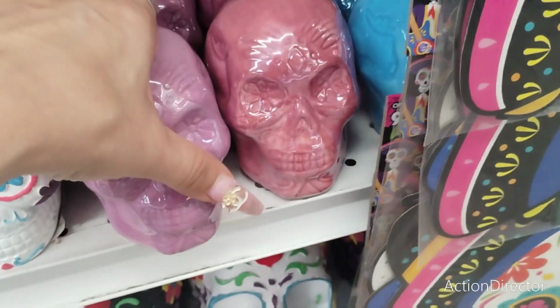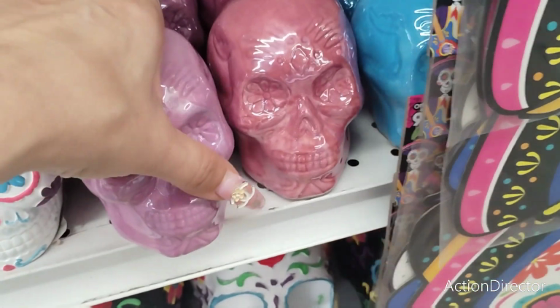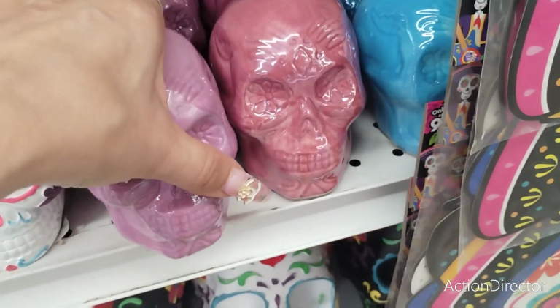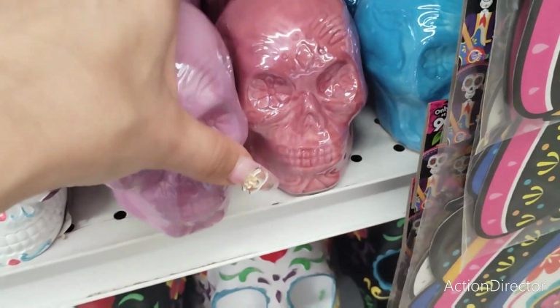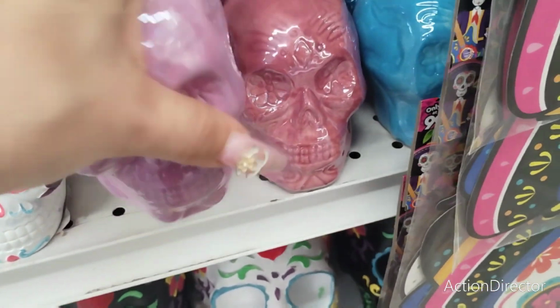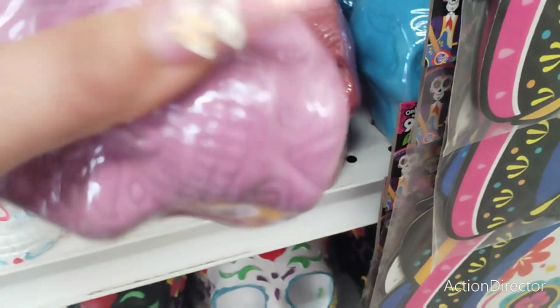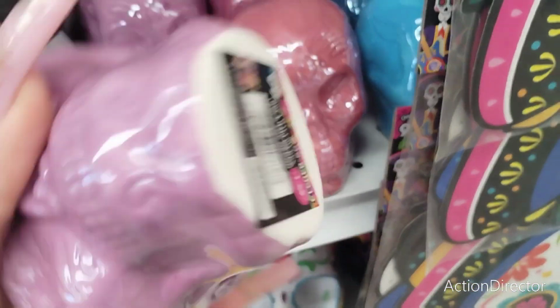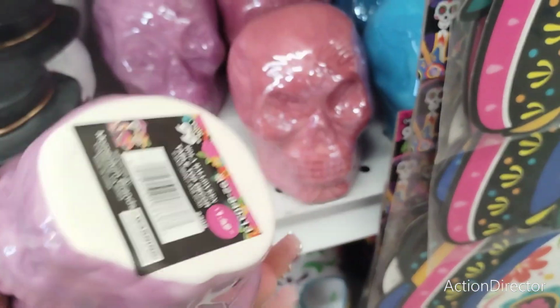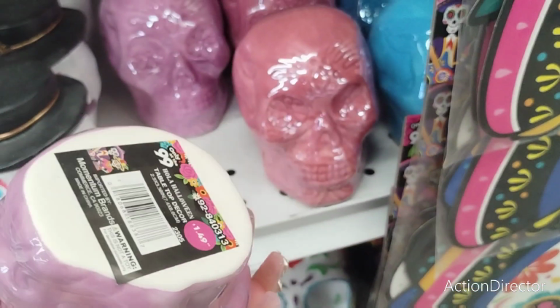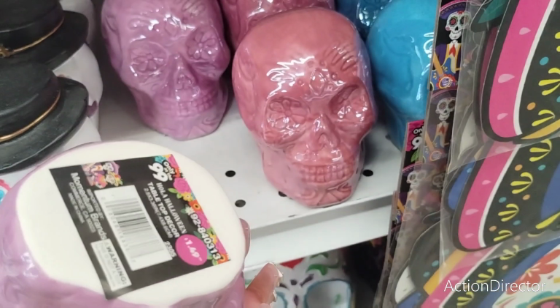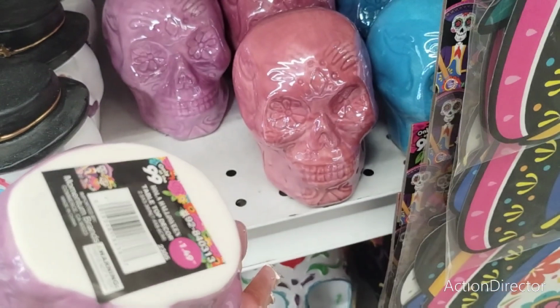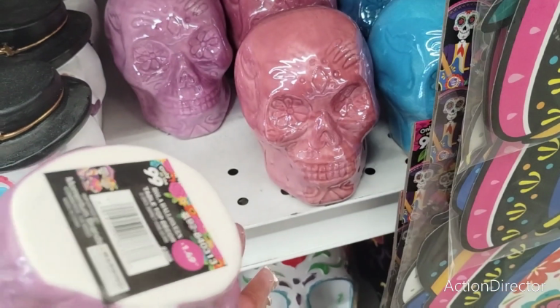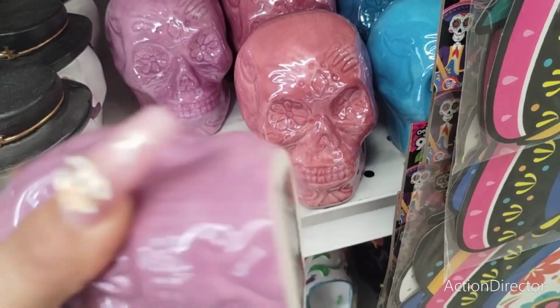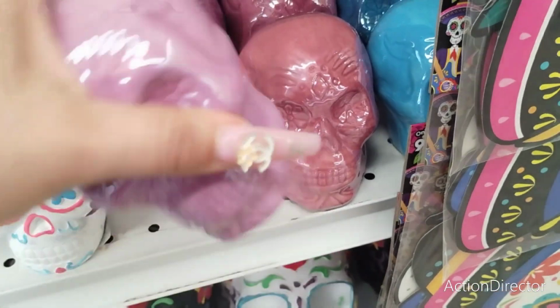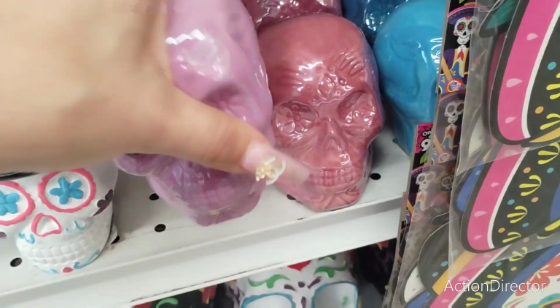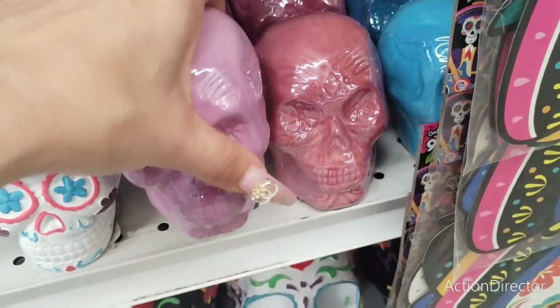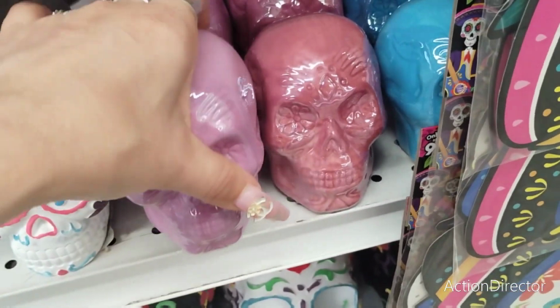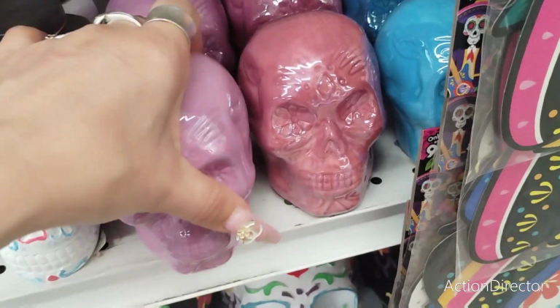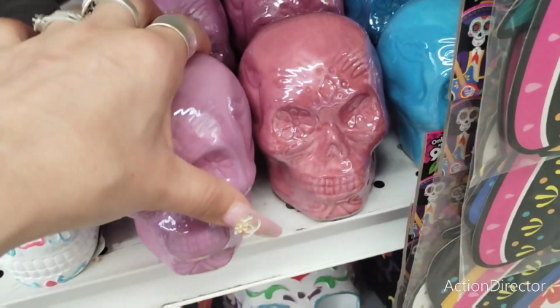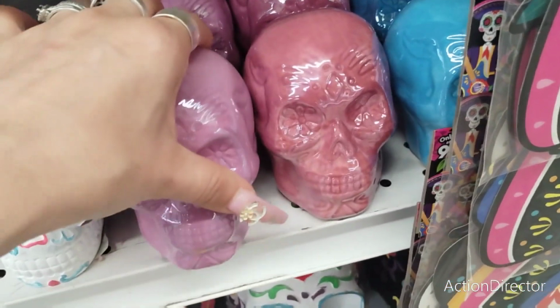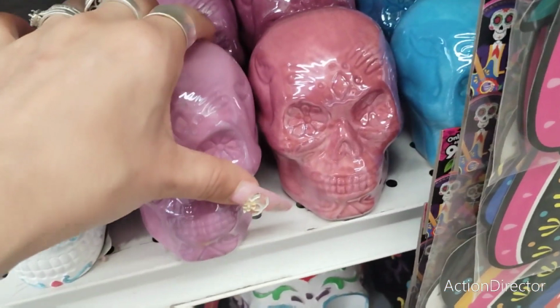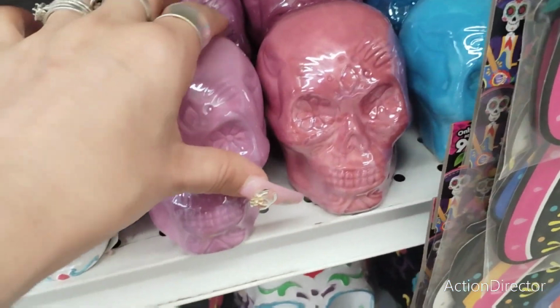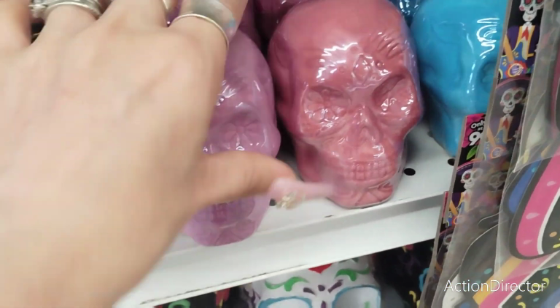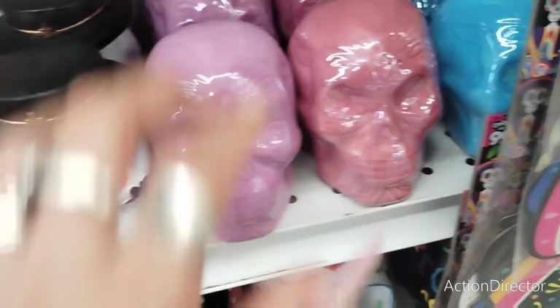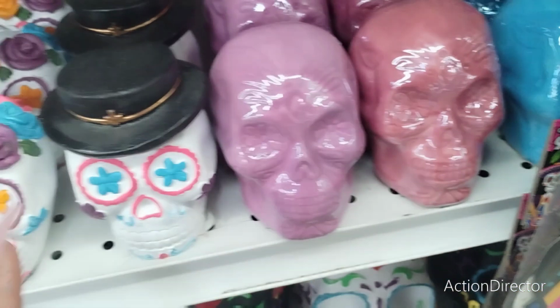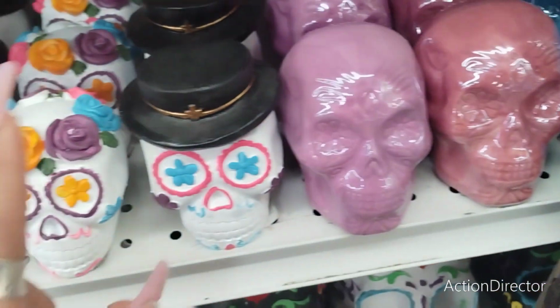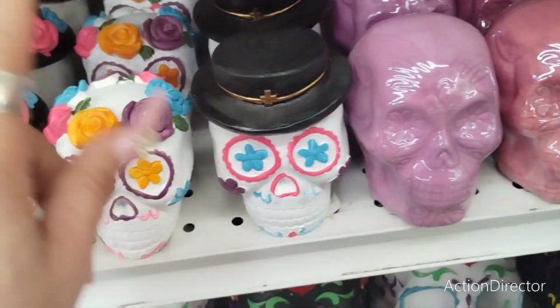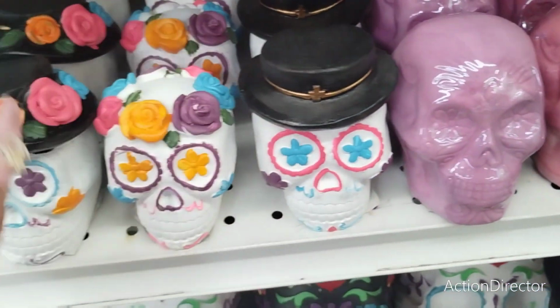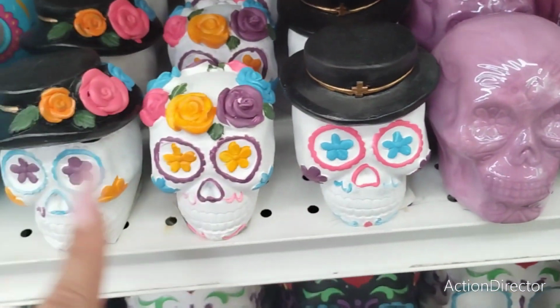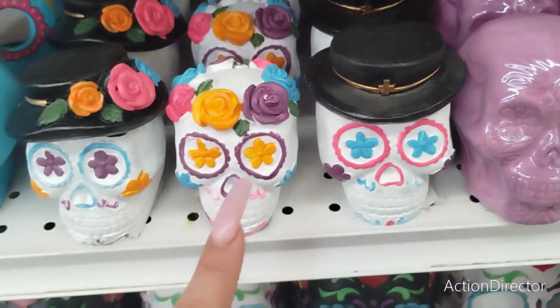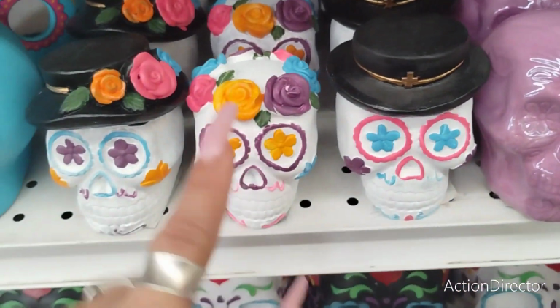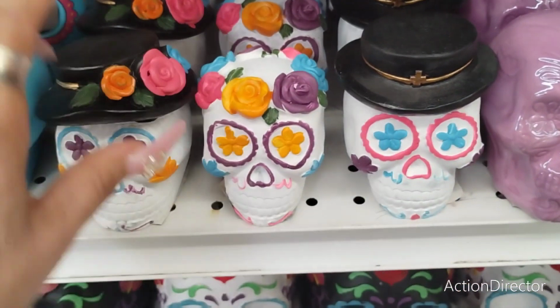They also have these iridescent skulls in purple, mauve, and blue. Let's take a look and see how much these are — hopefully they're 99 cents. They're $1.49. Still not bad.